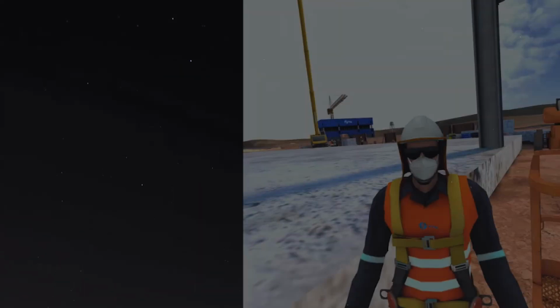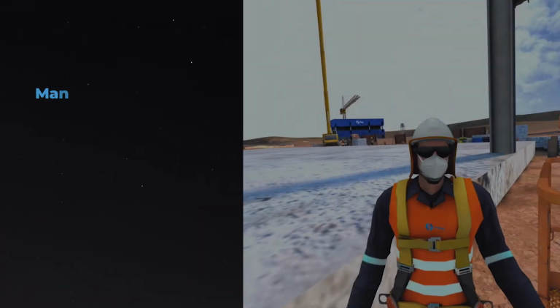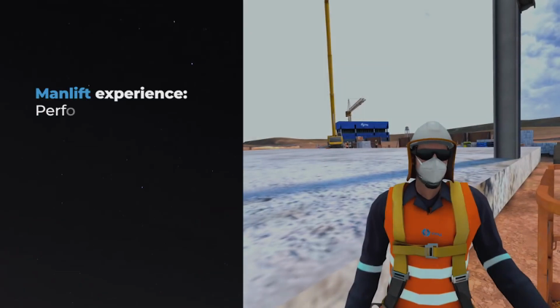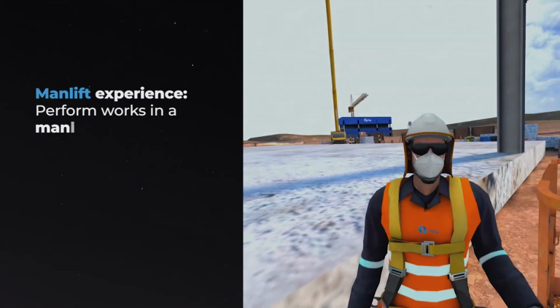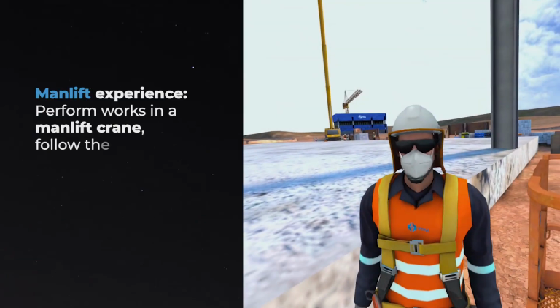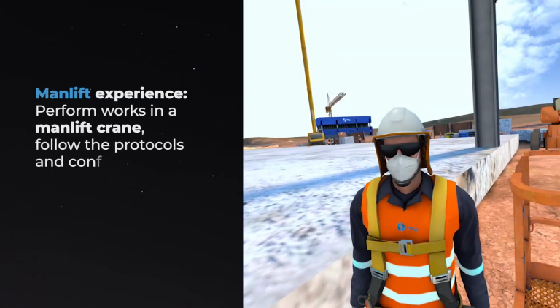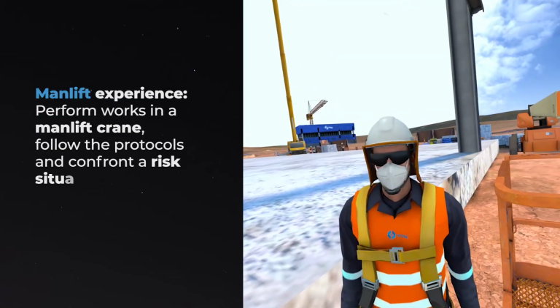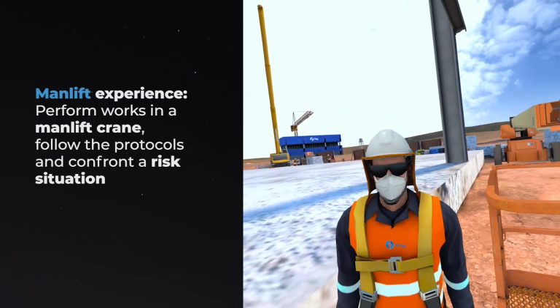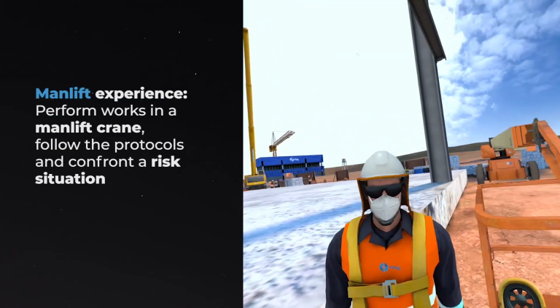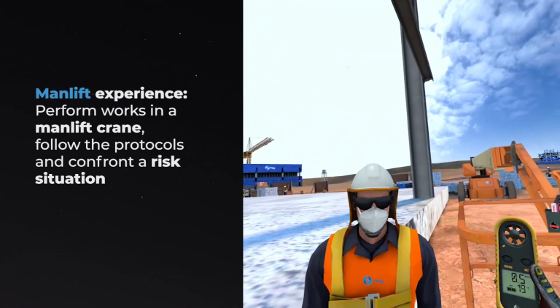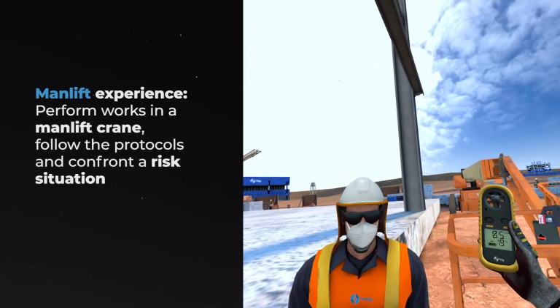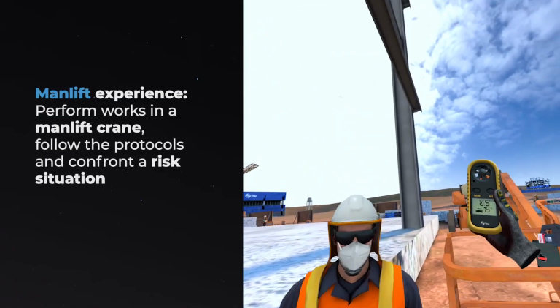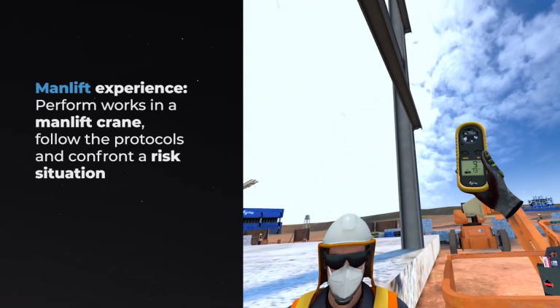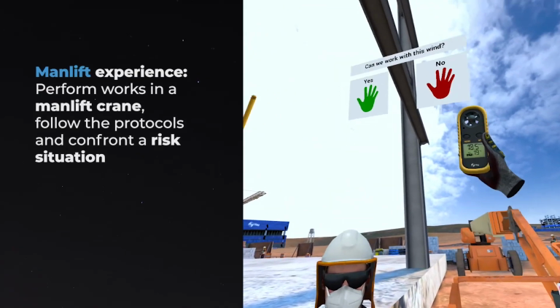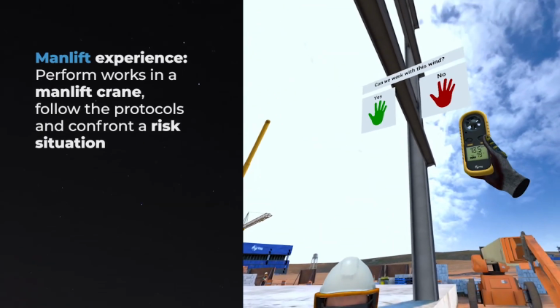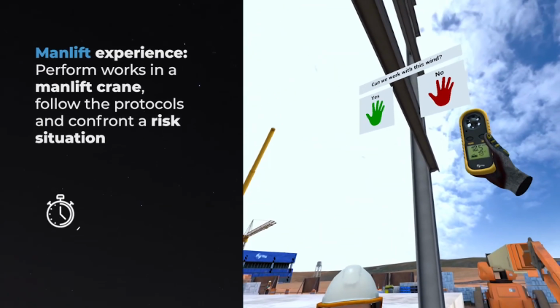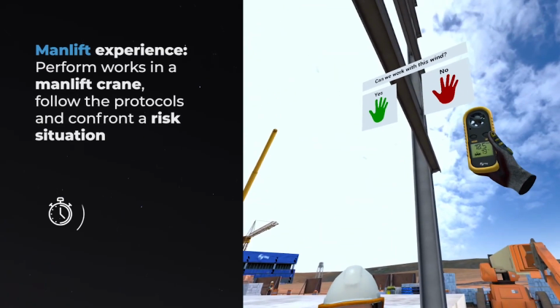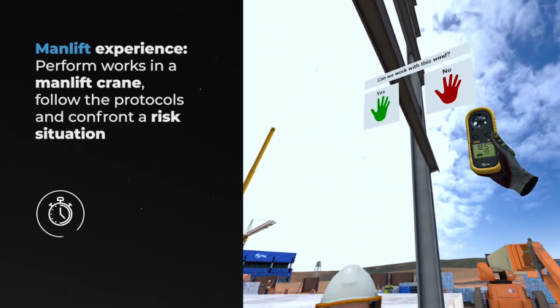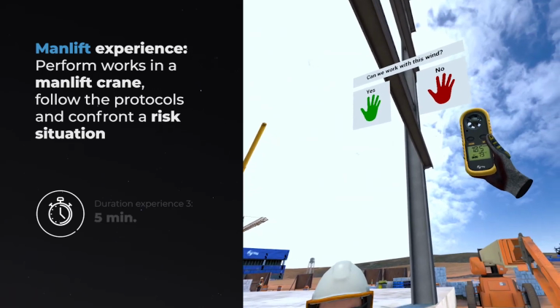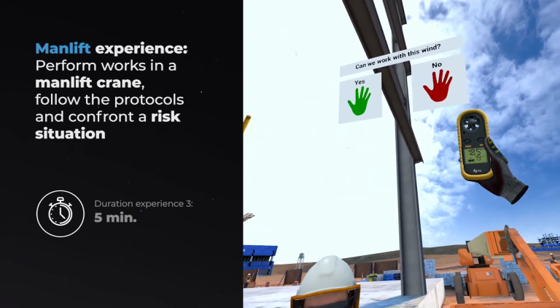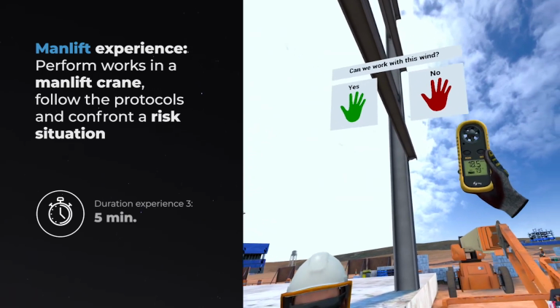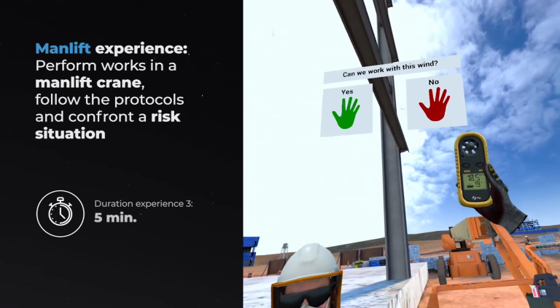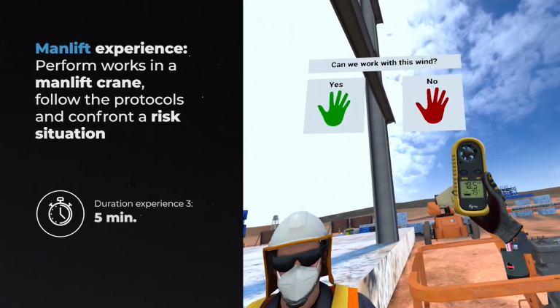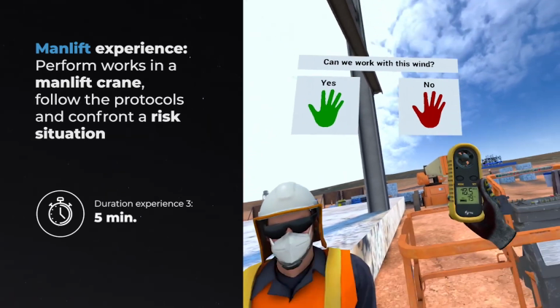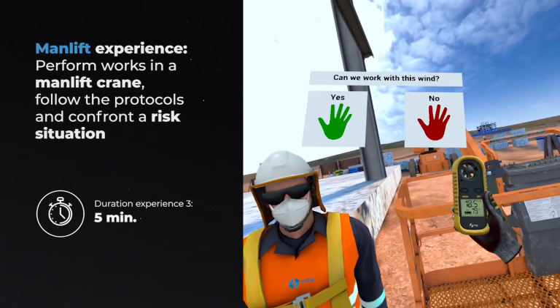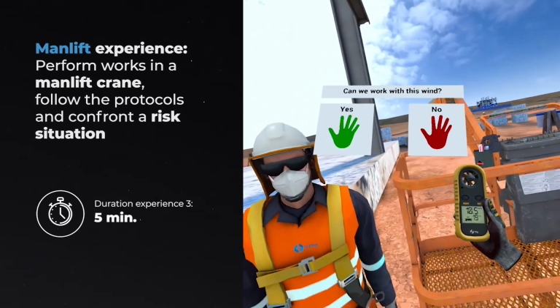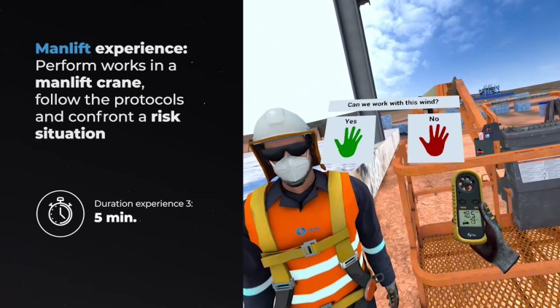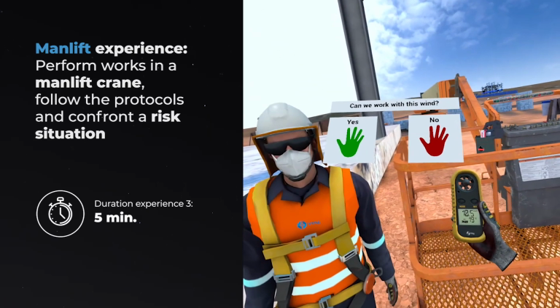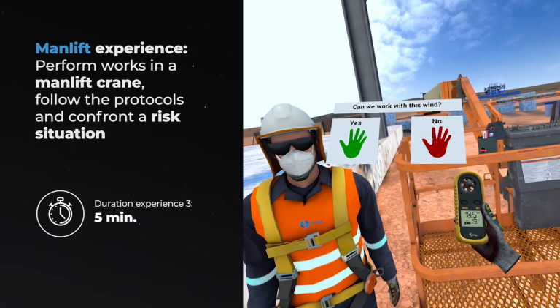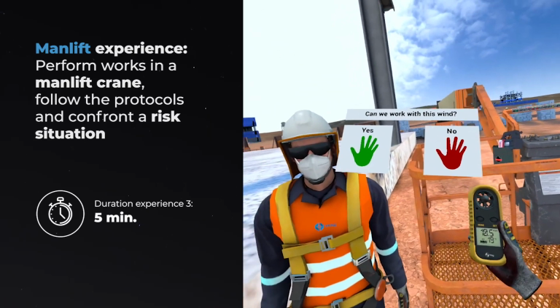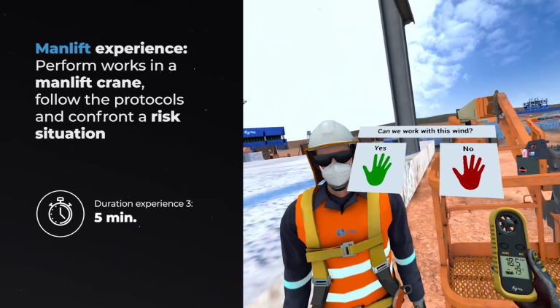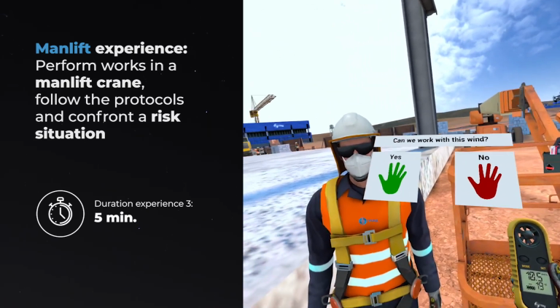Man-Lift Experience: Perform works in a man-lift crane, follow the protocols, and confront a risk situation.